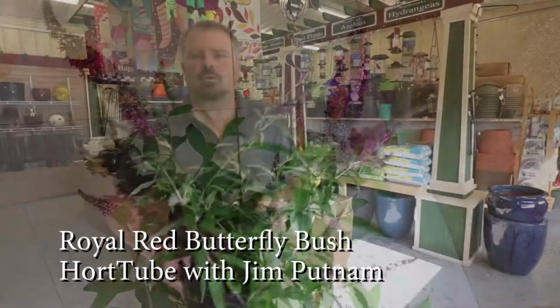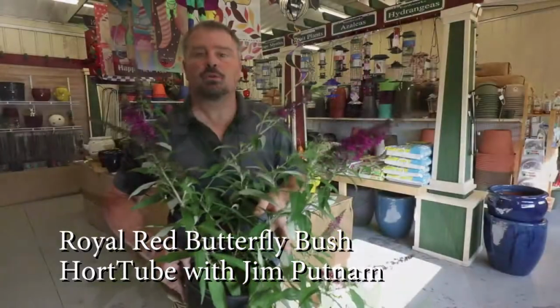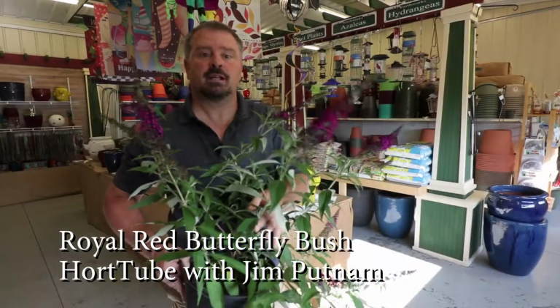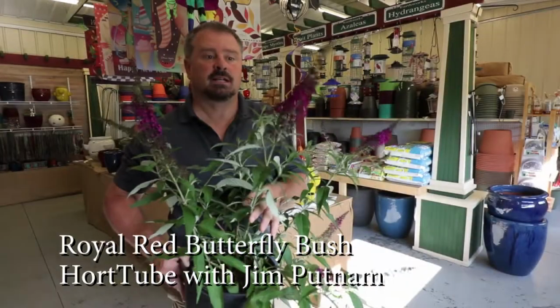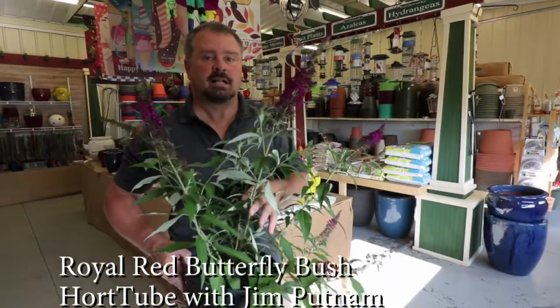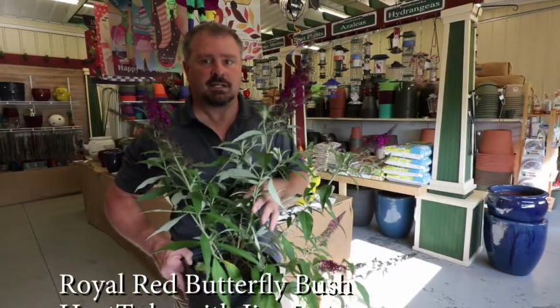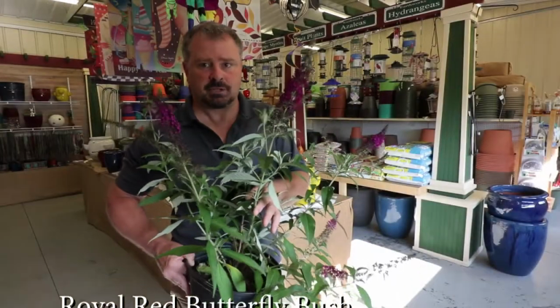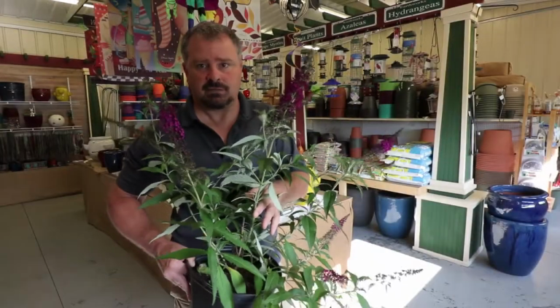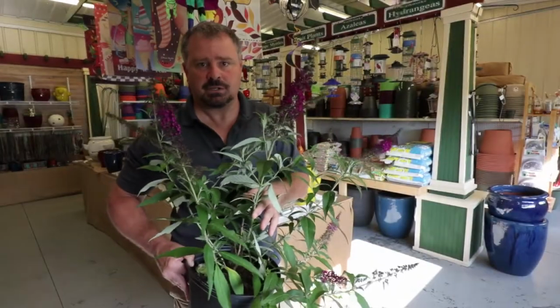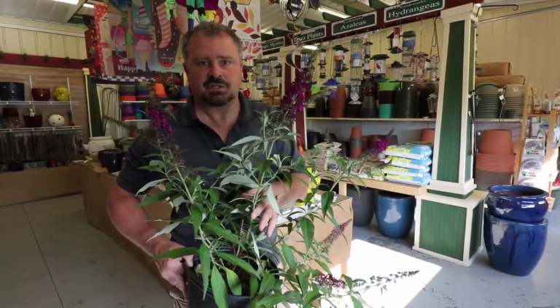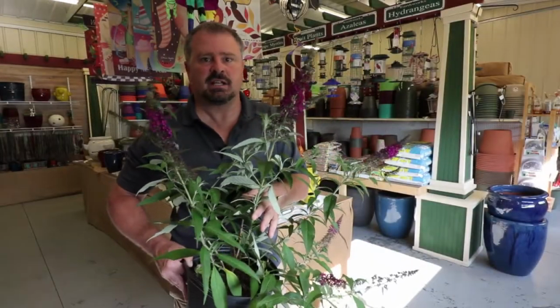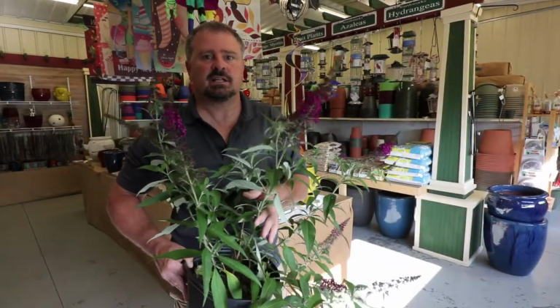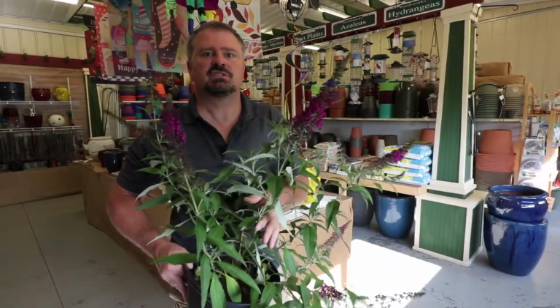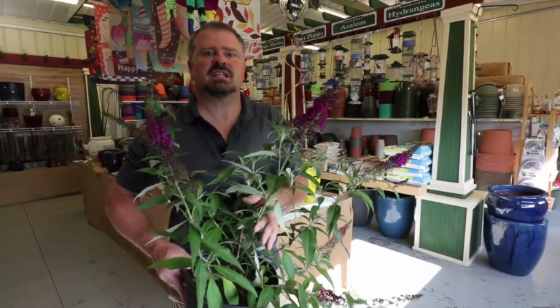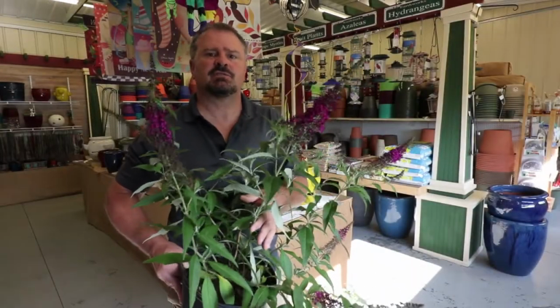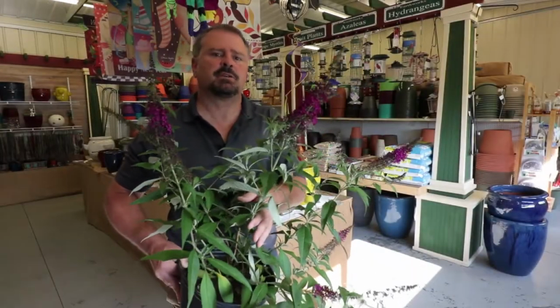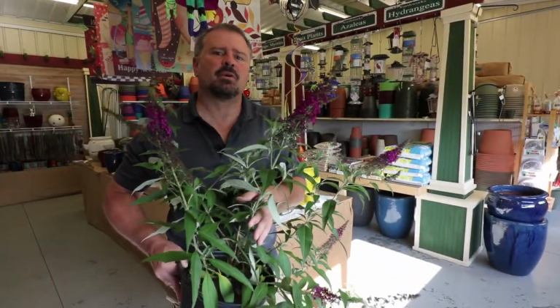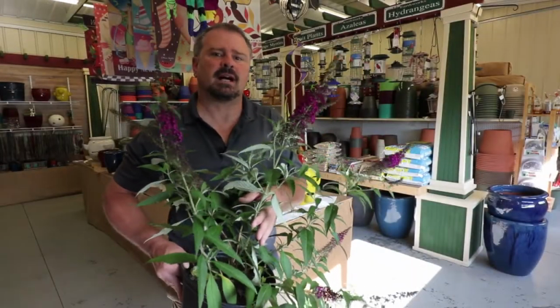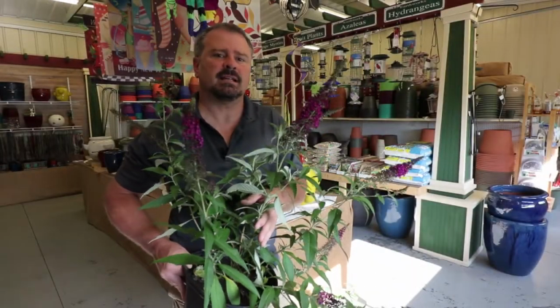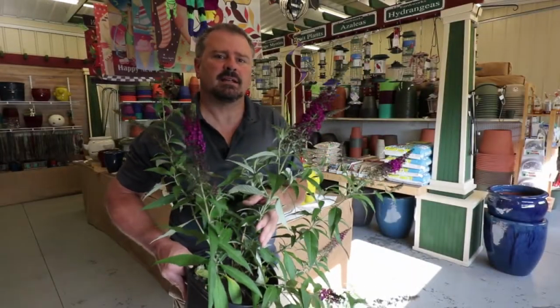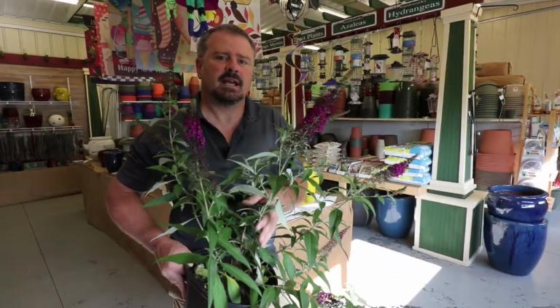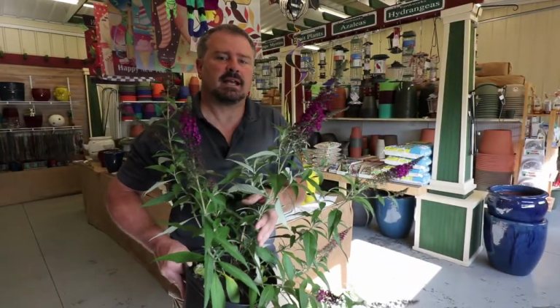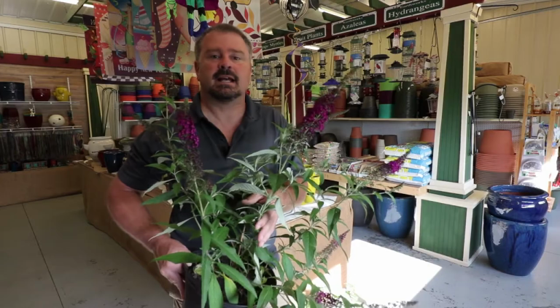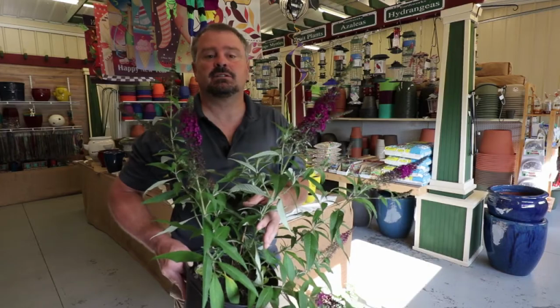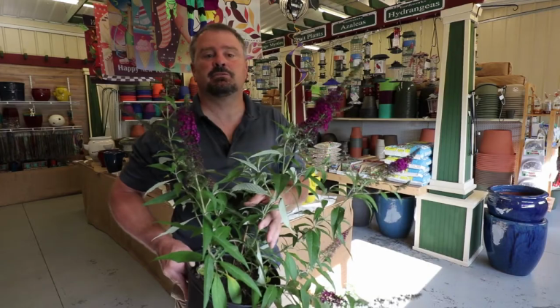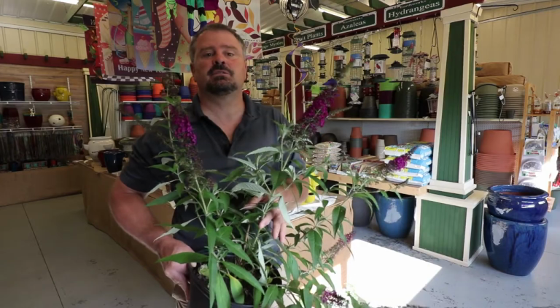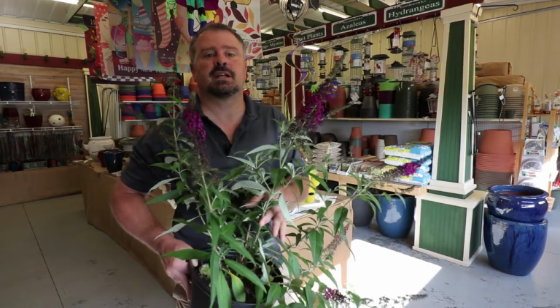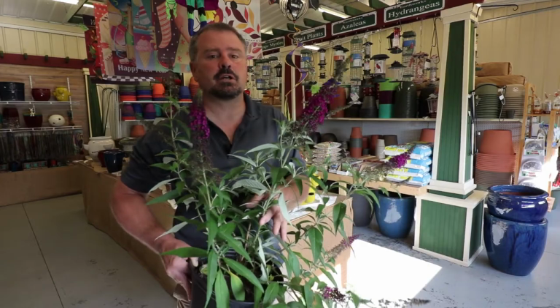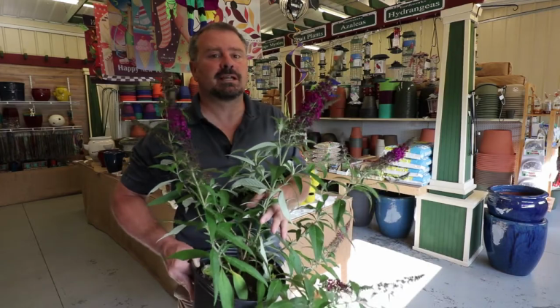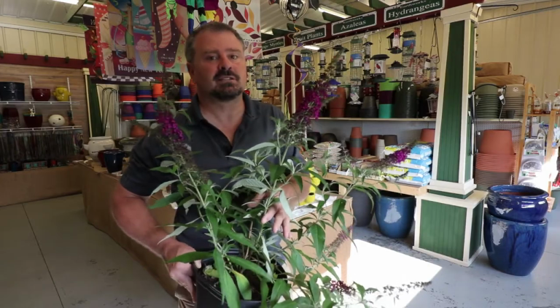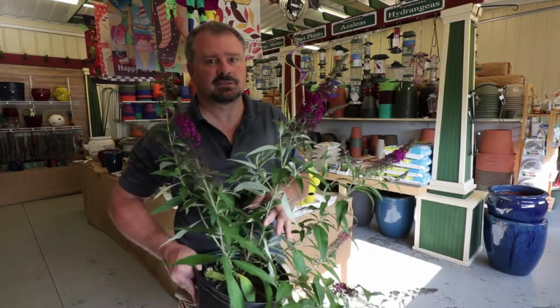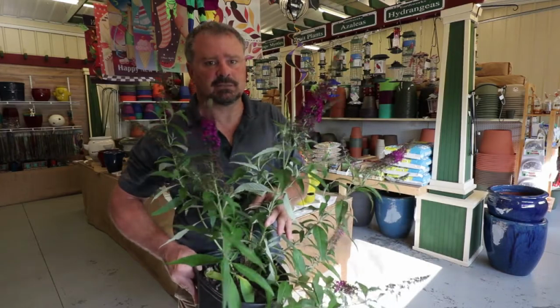Royal Red, like a lot of the other butterfly bushes, can end up six feet or more in height and it can actually do most of that growing in a single season.